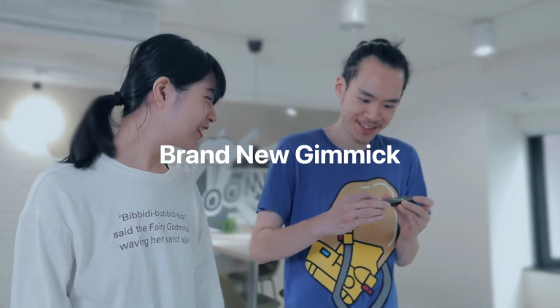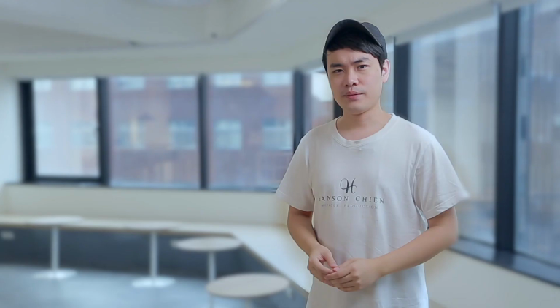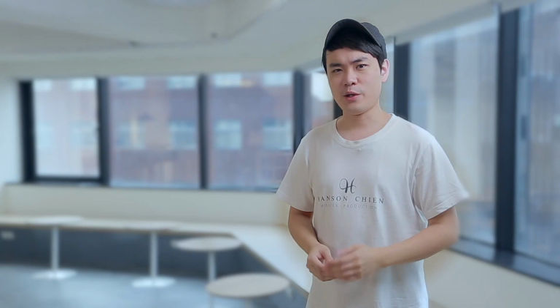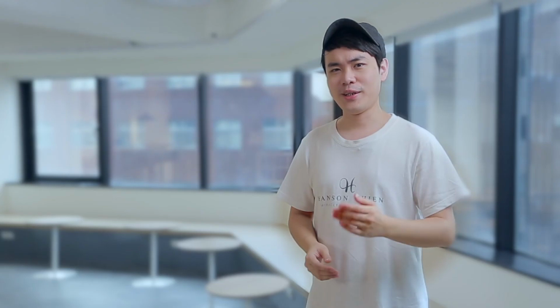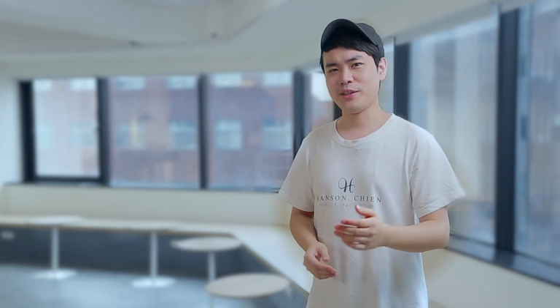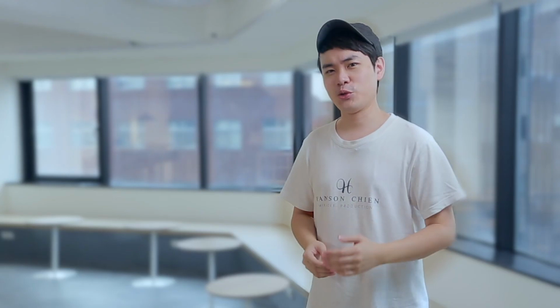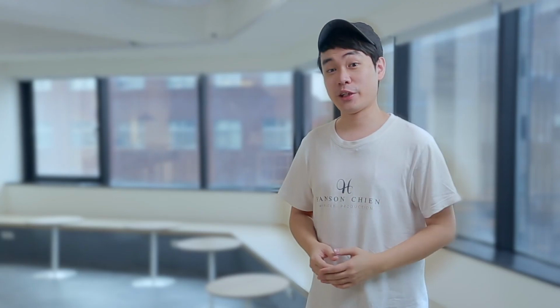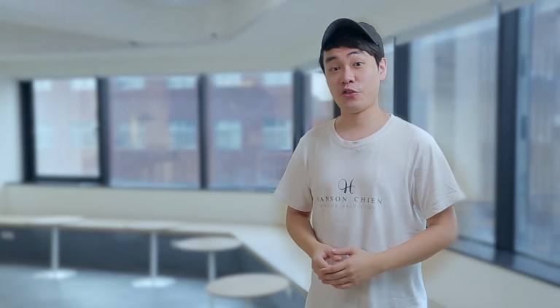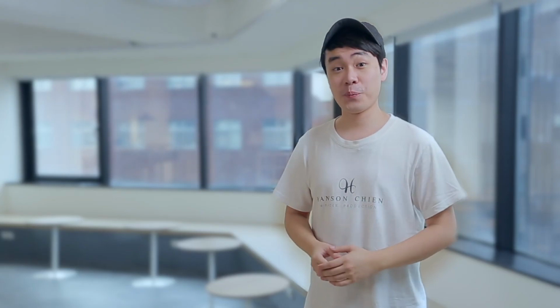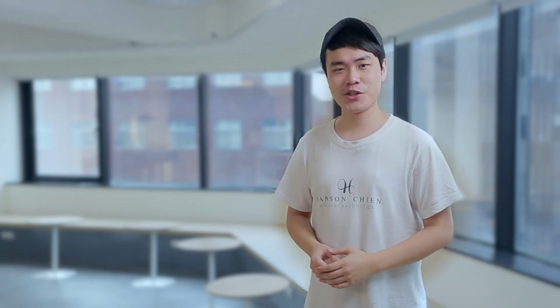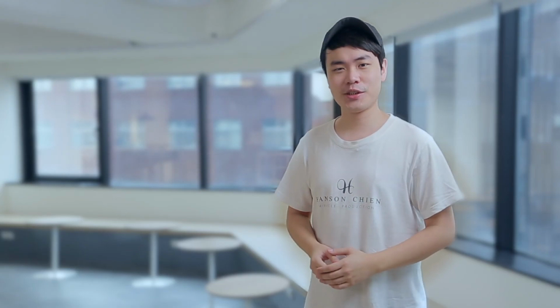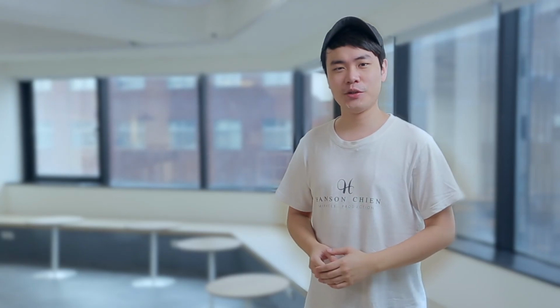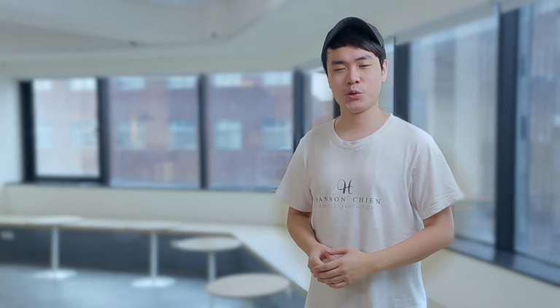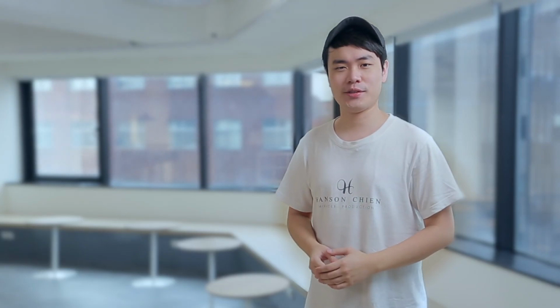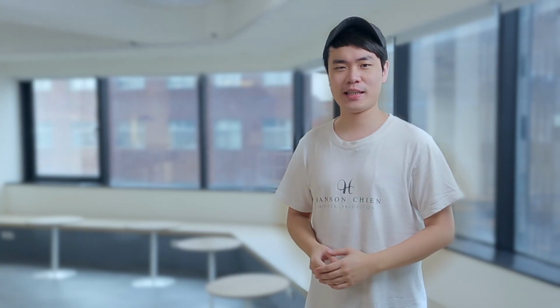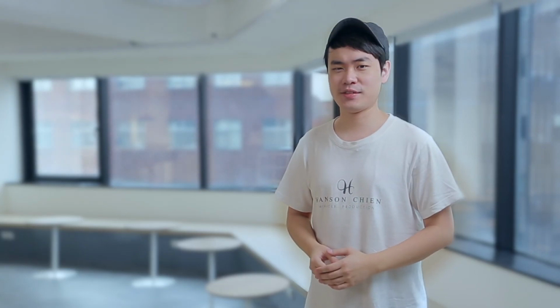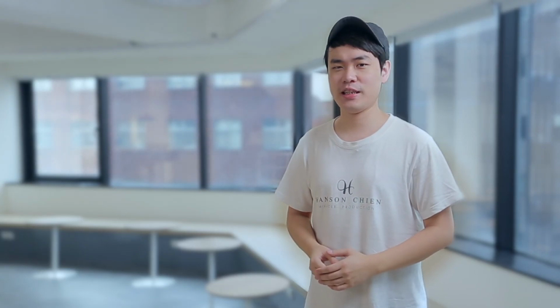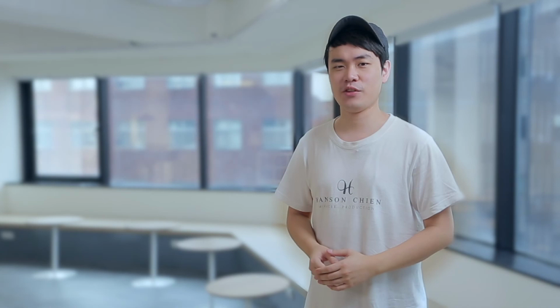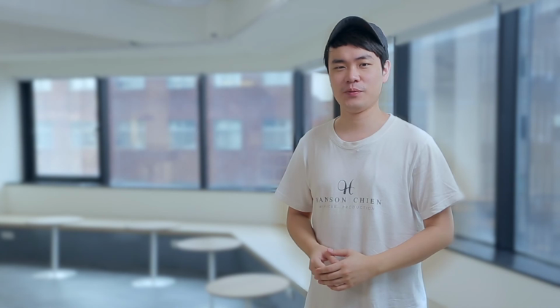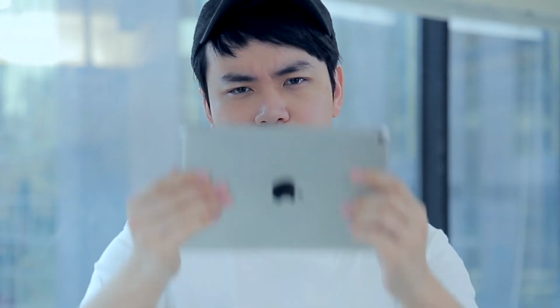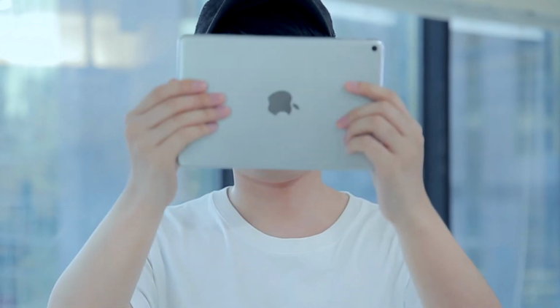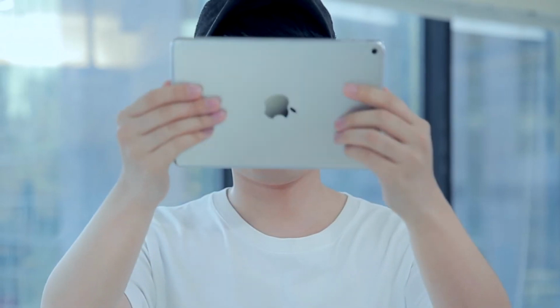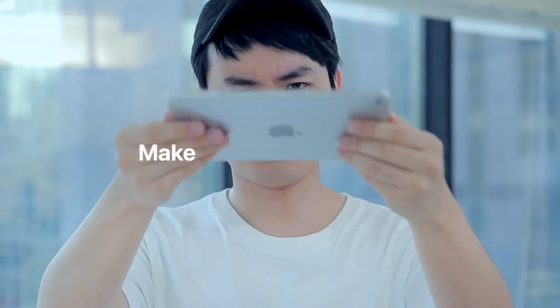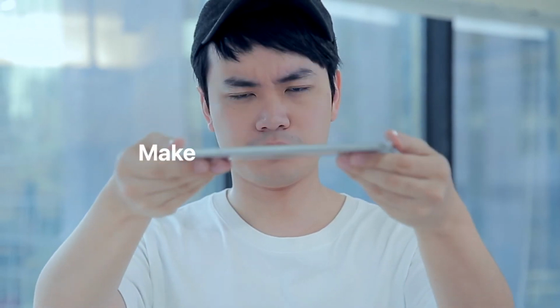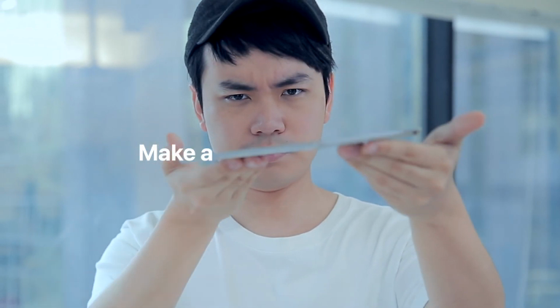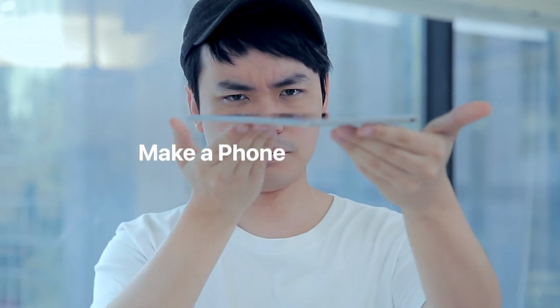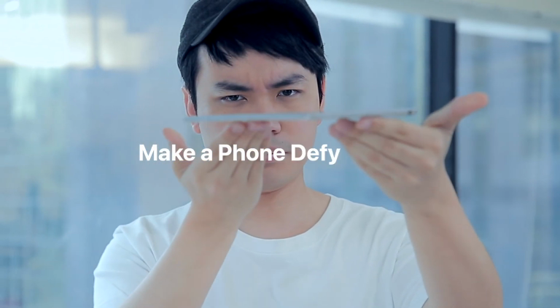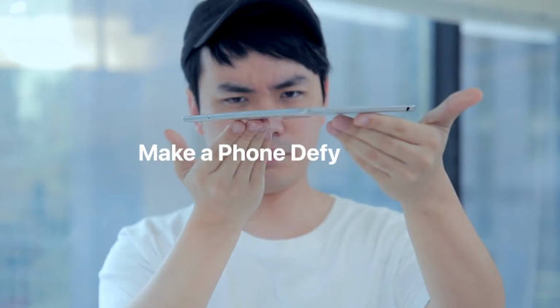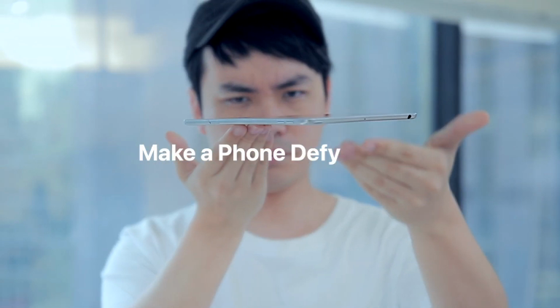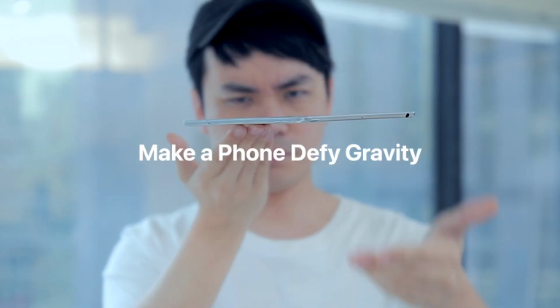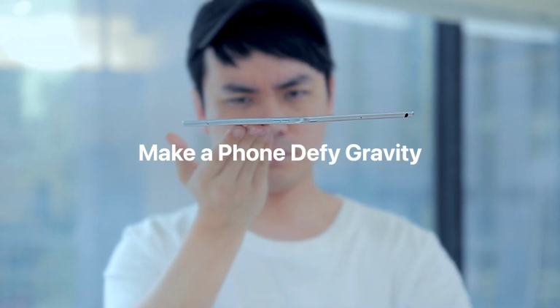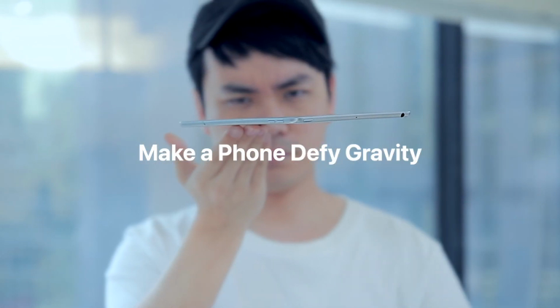Get ready to take your phone magic to the next level. The new gimmick is on the corner where the big boys play.